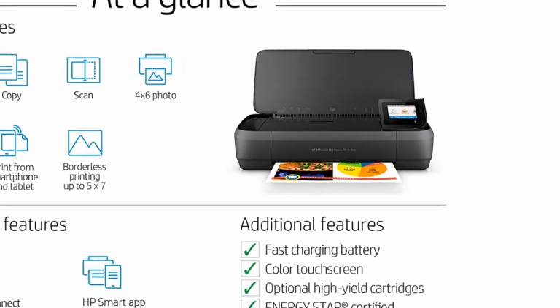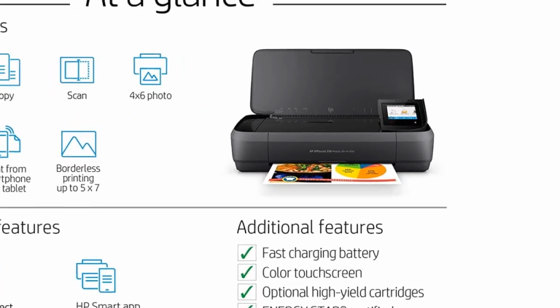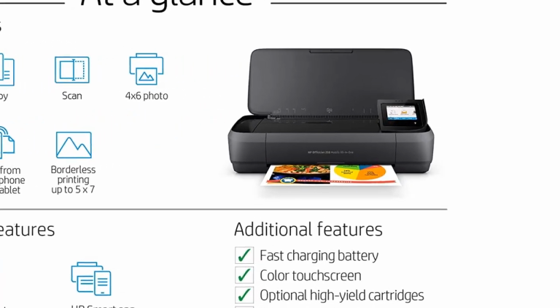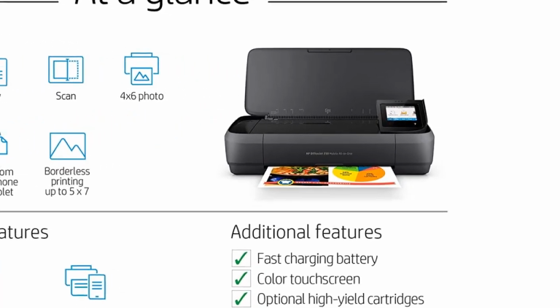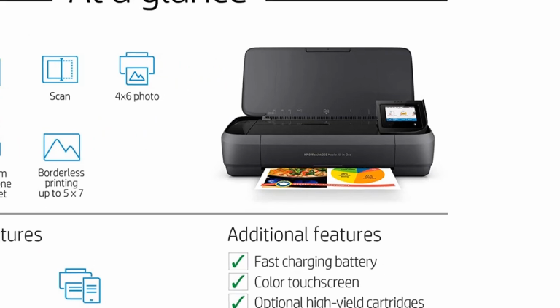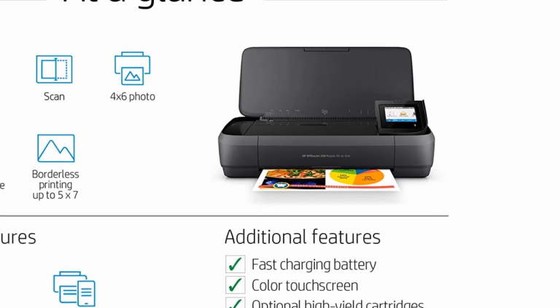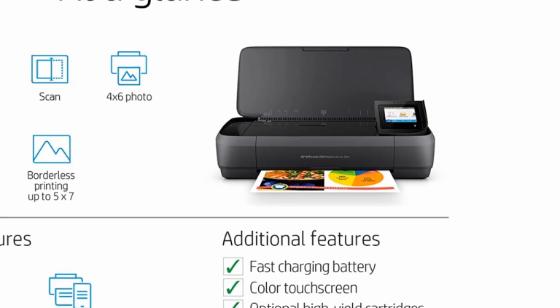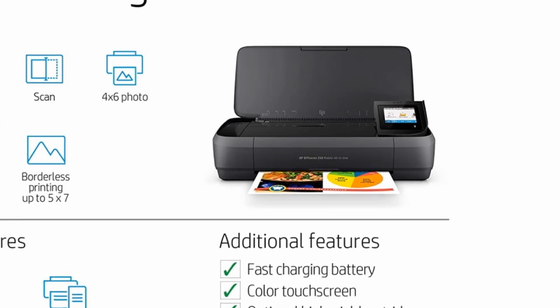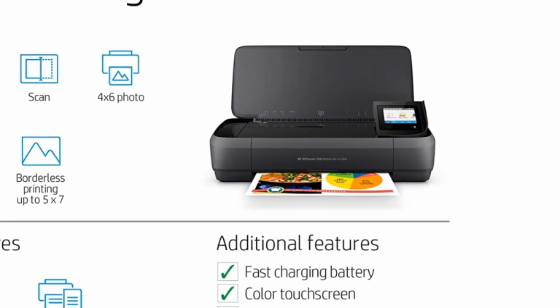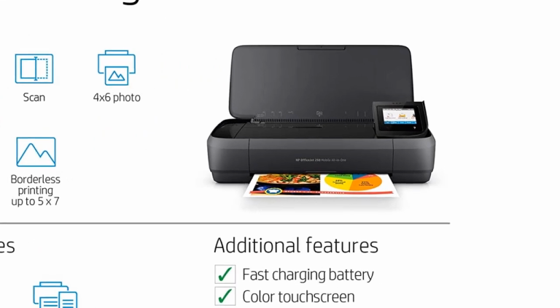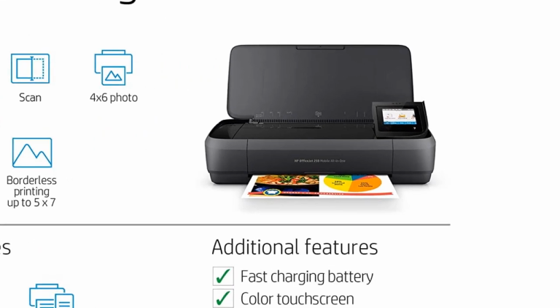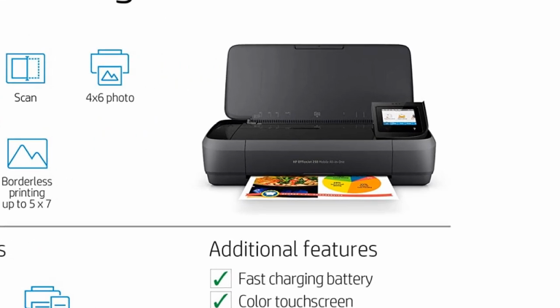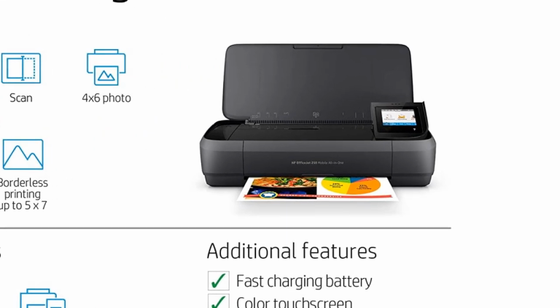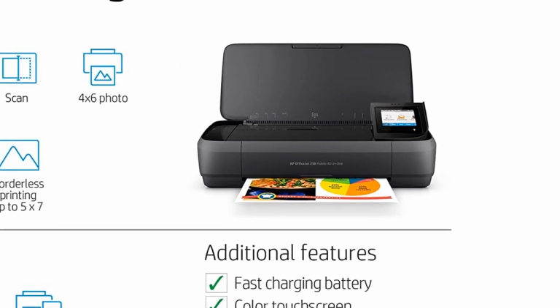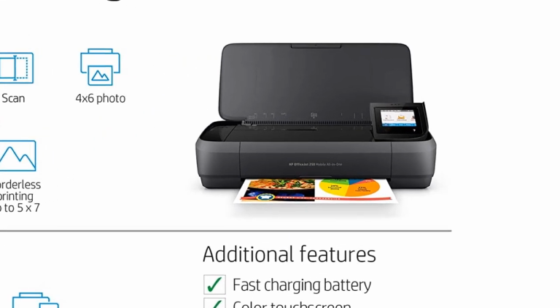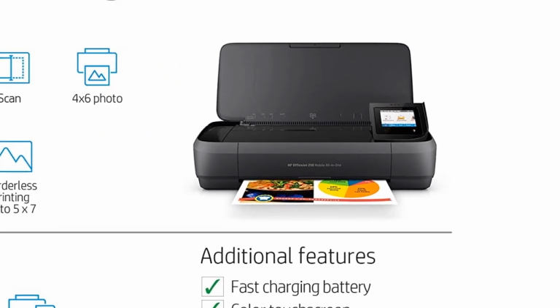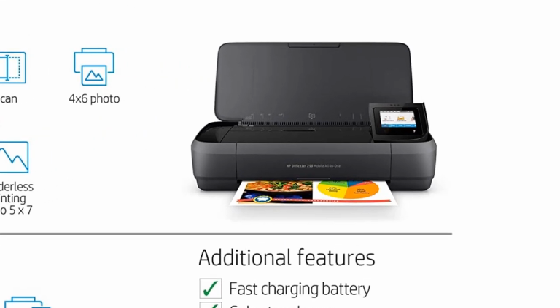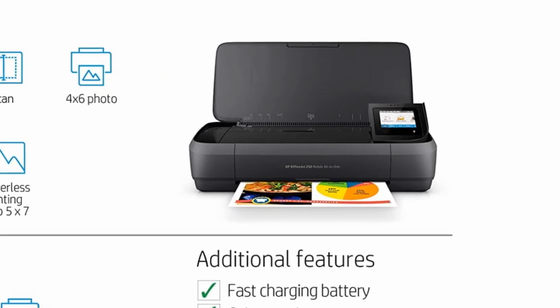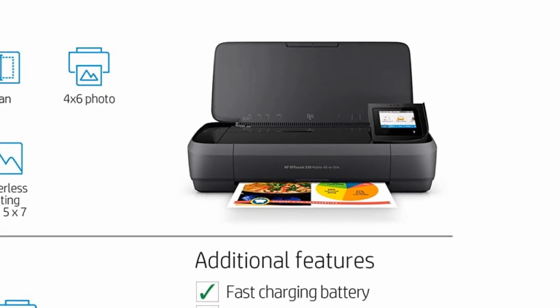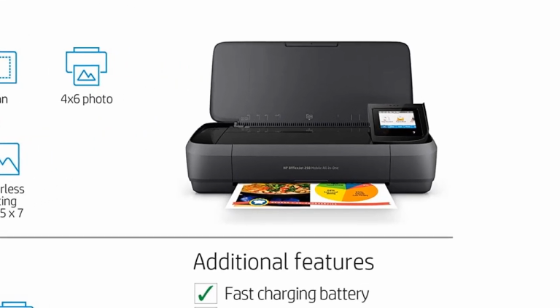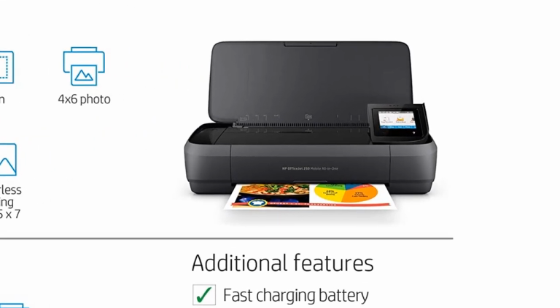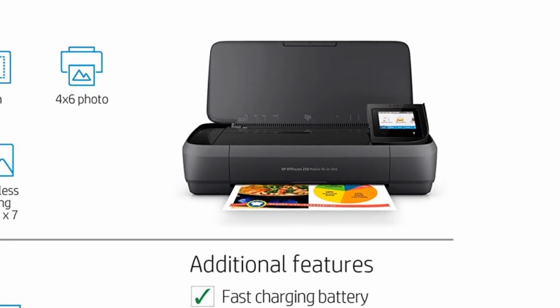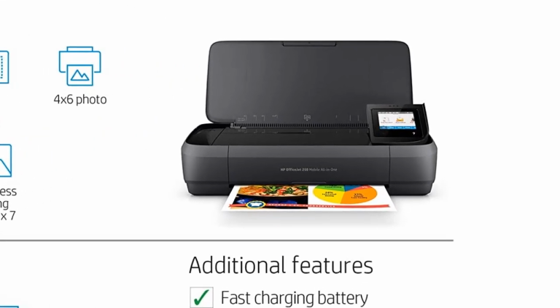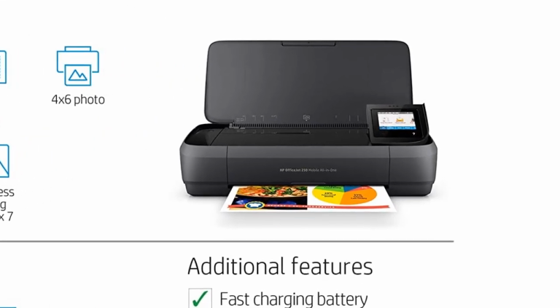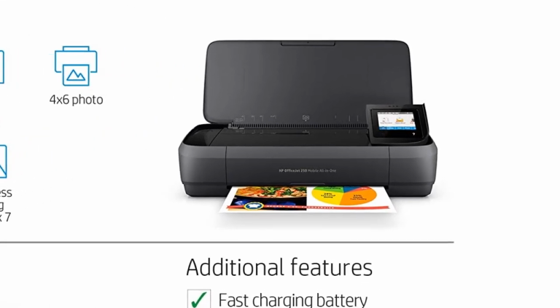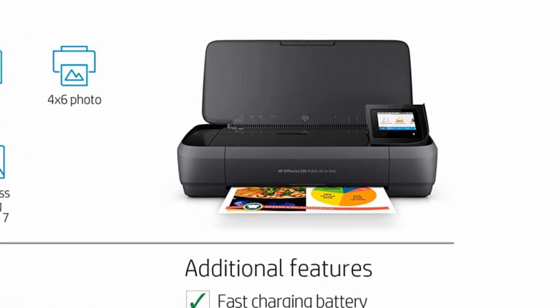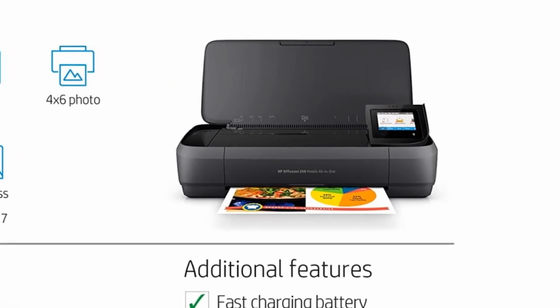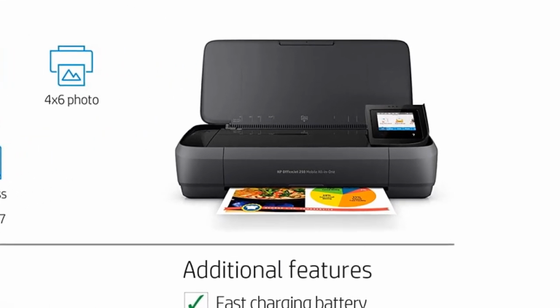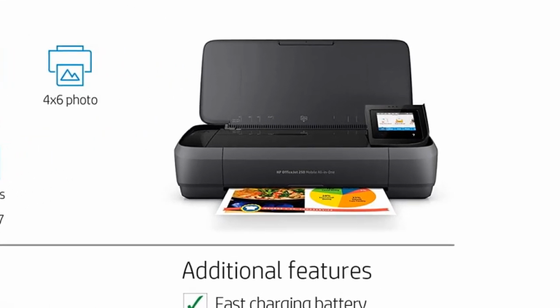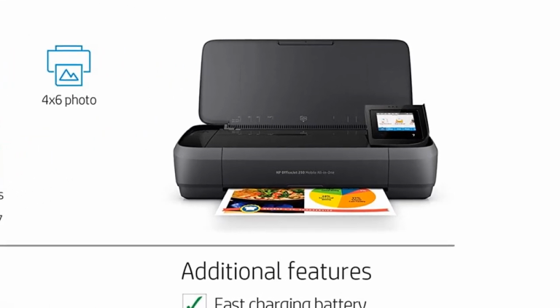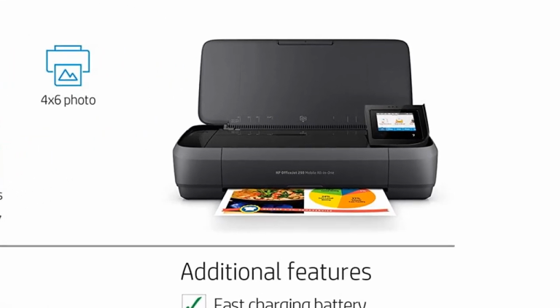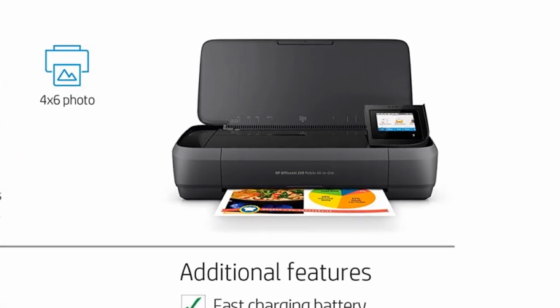Find out how to print on an iPad or print from your iPhone if this is your first AirPrint printer.